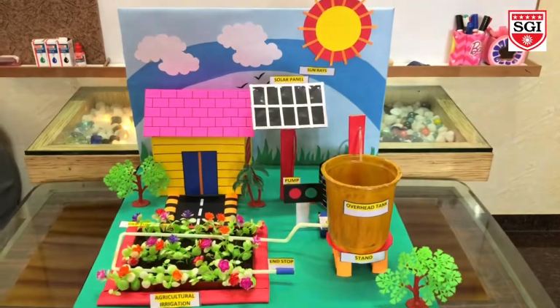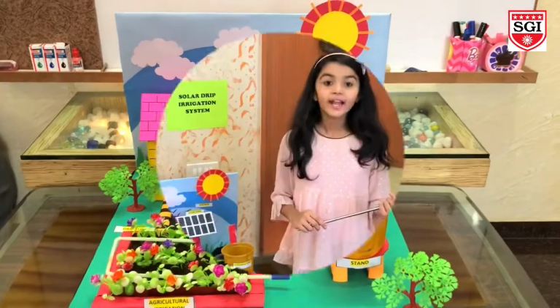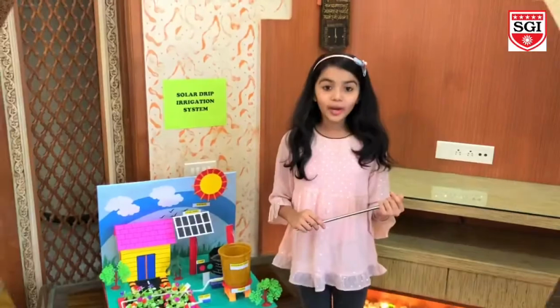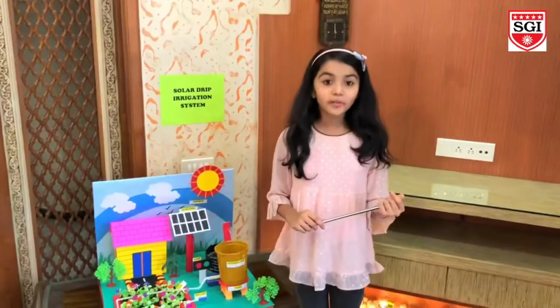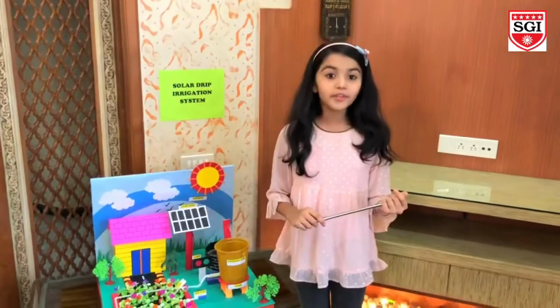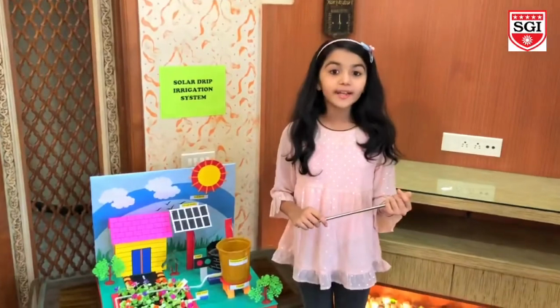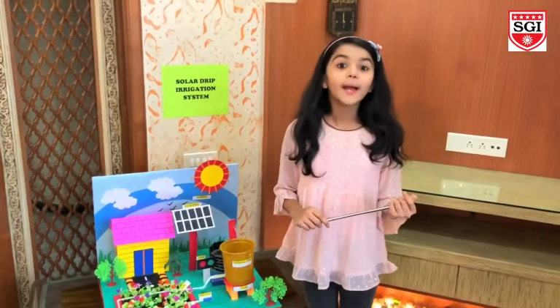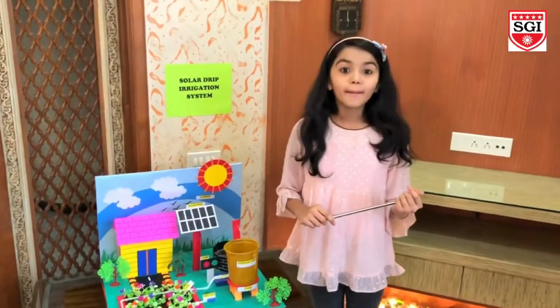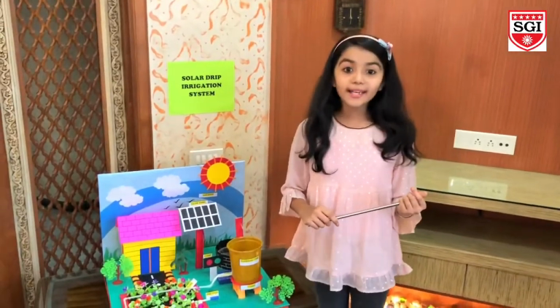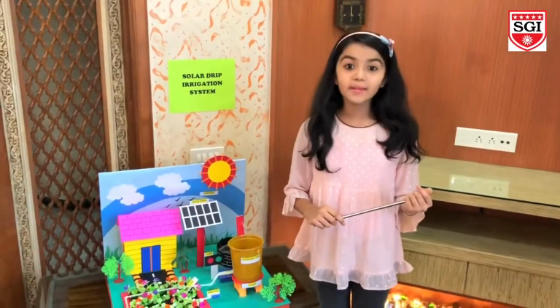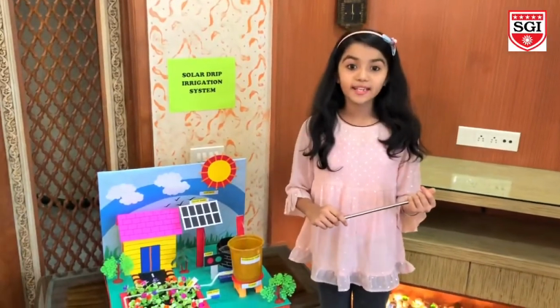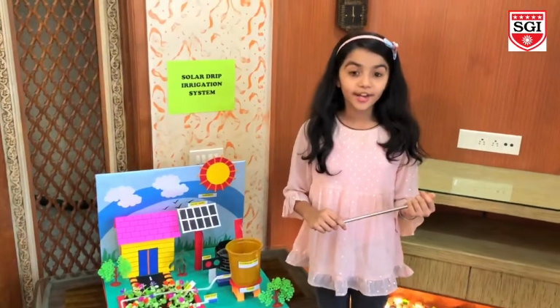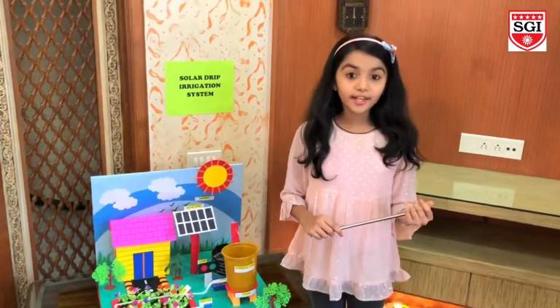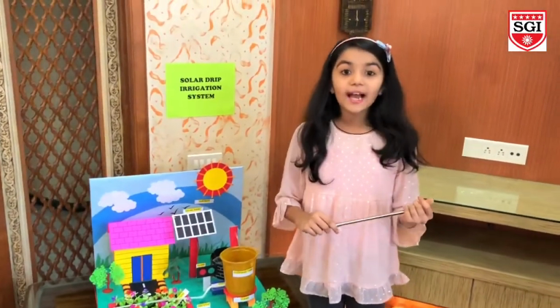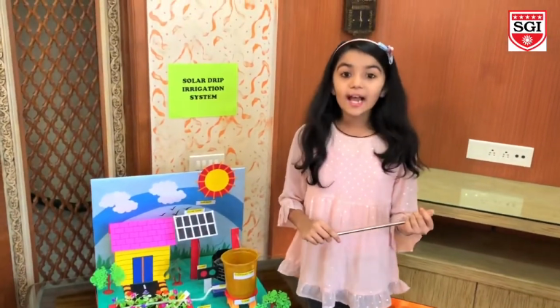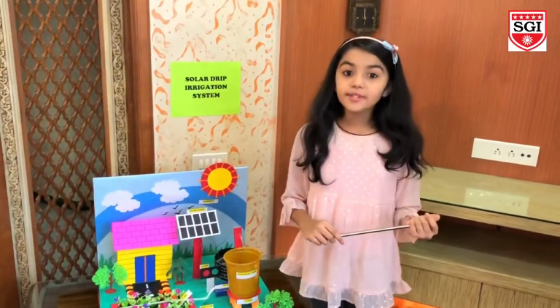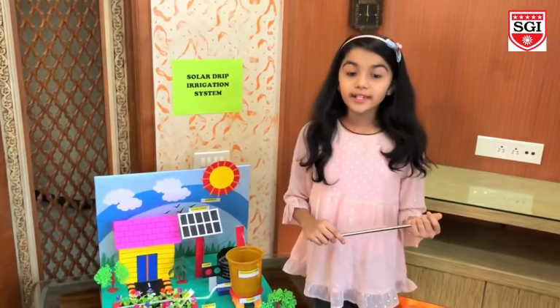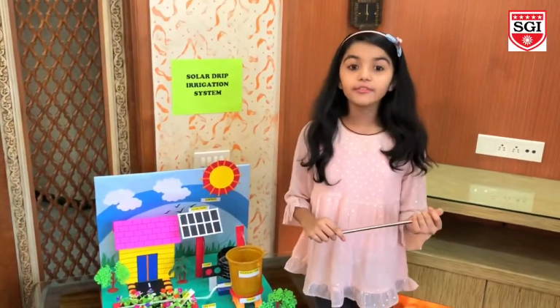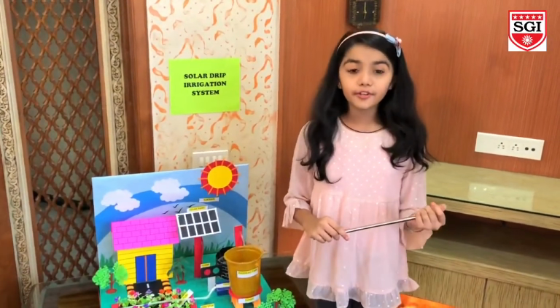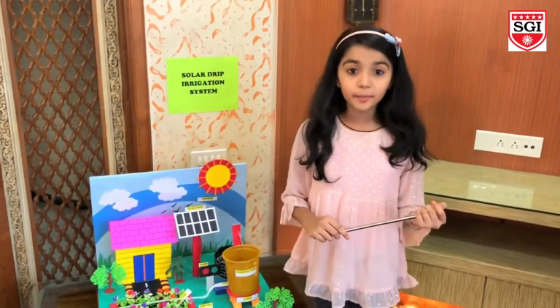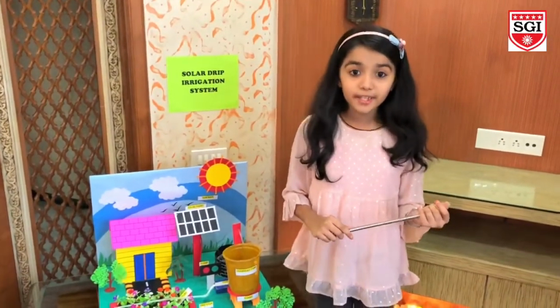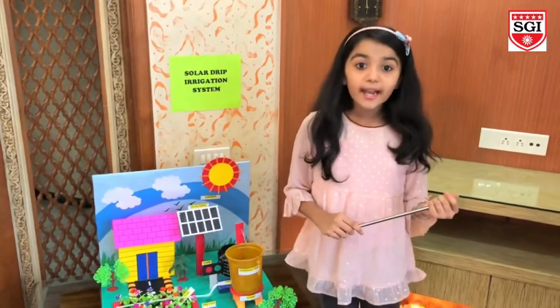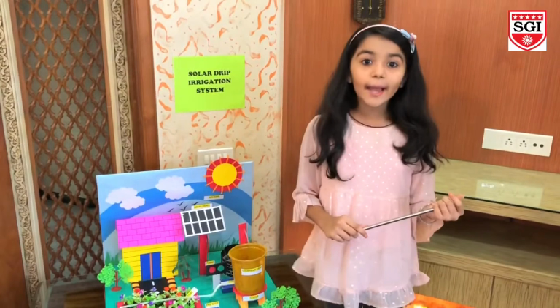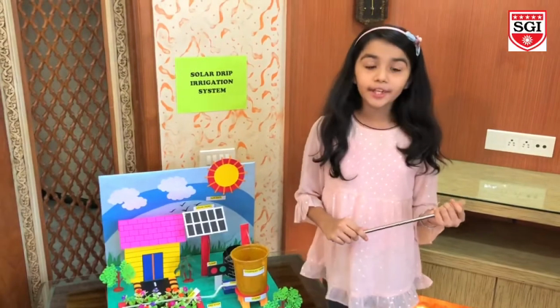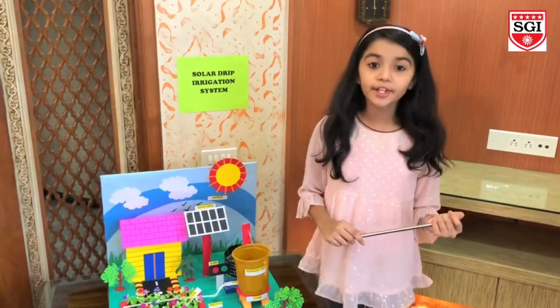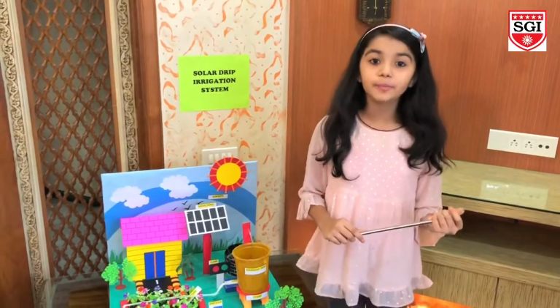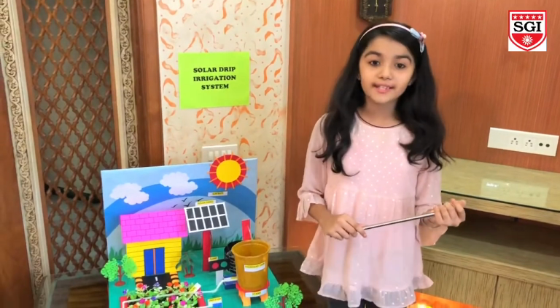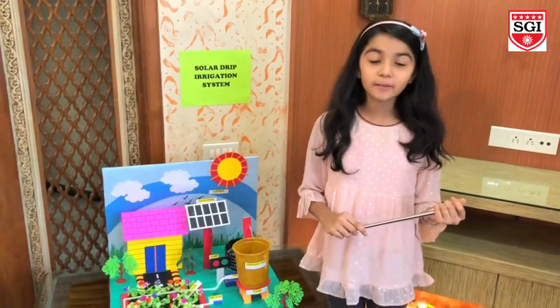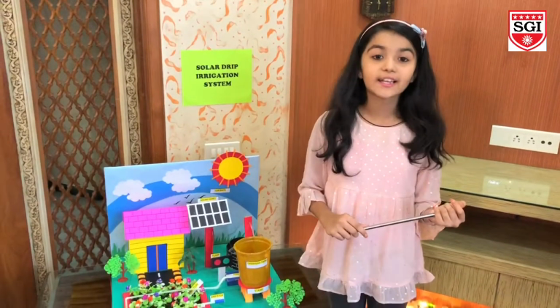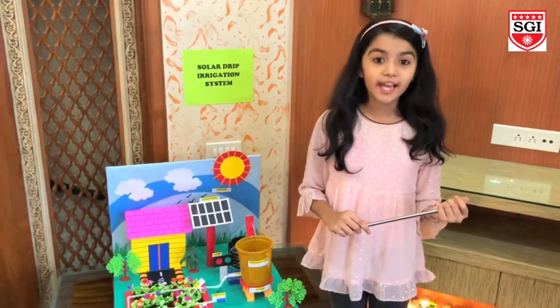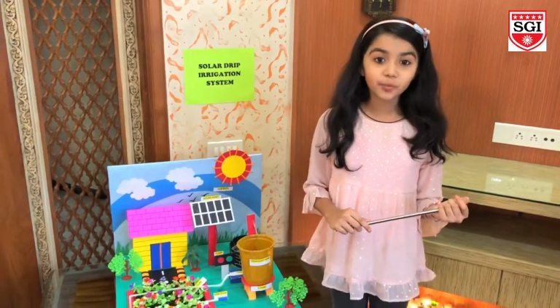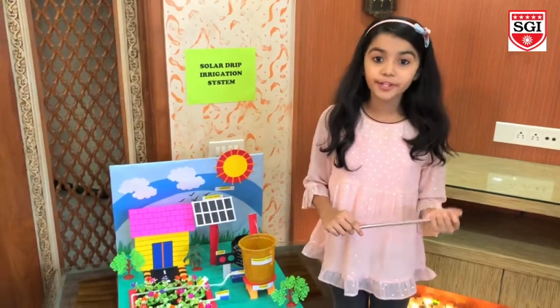Hello everyone! My name is Tia Rajan. I am studying in 5th grade. I am here to present my science project.